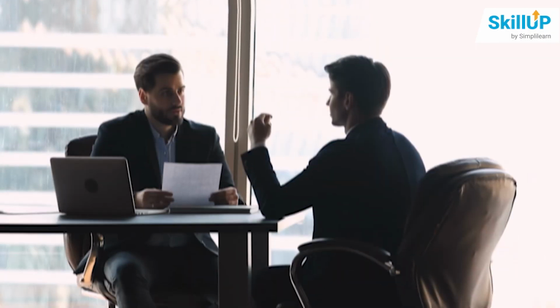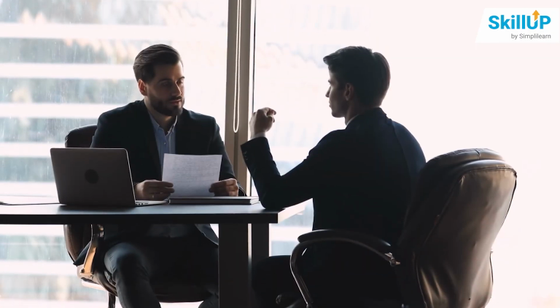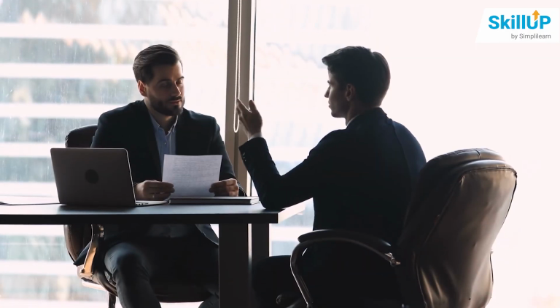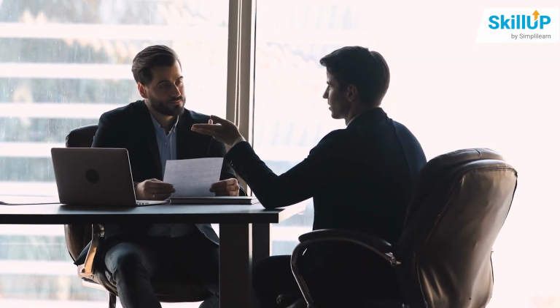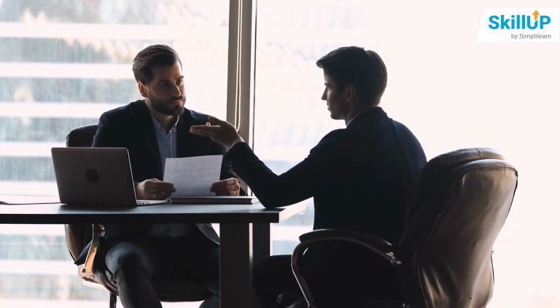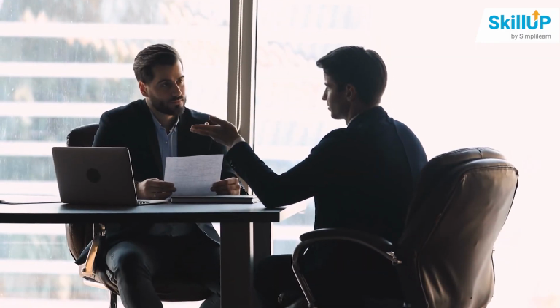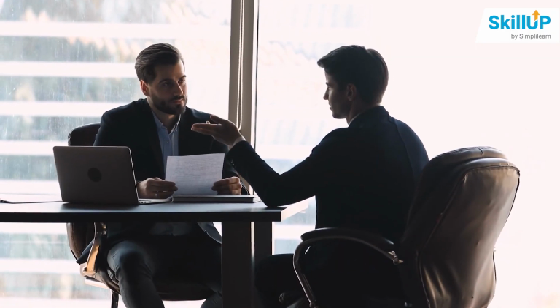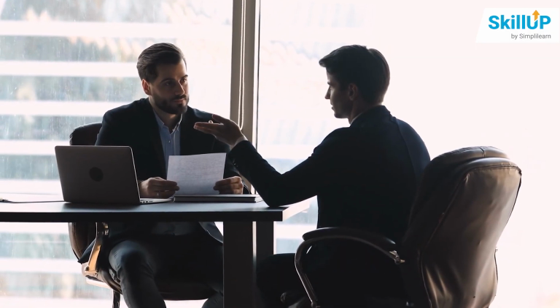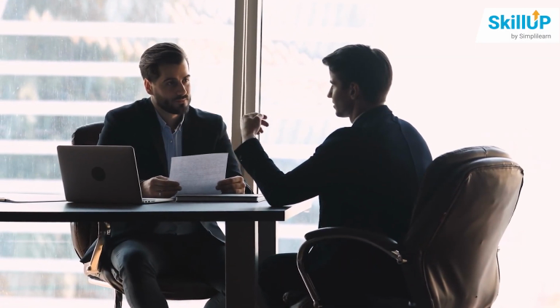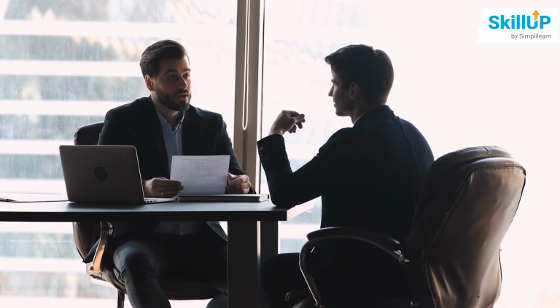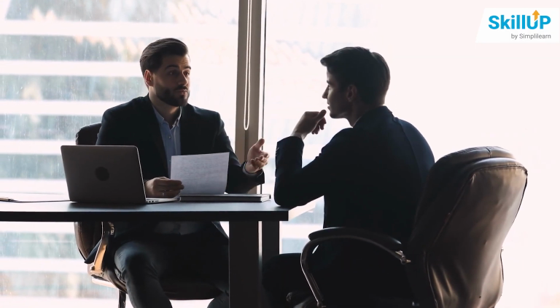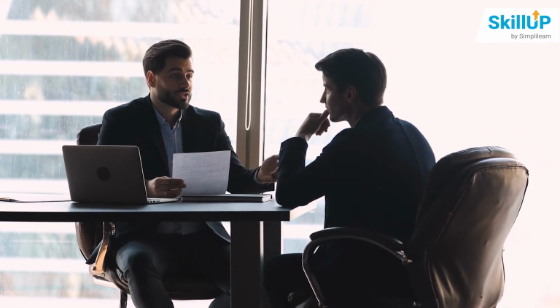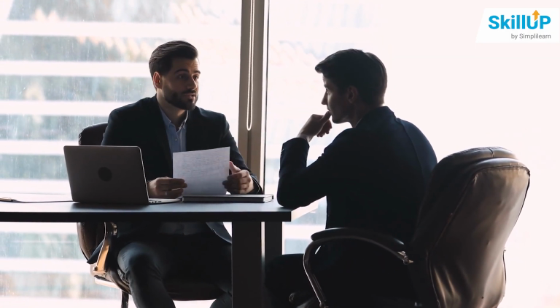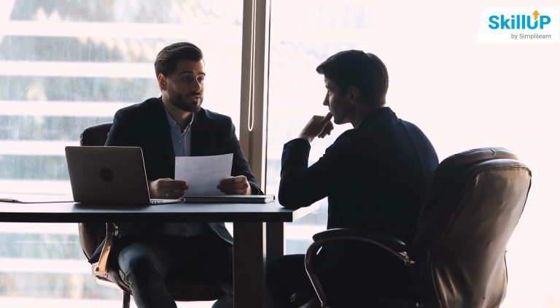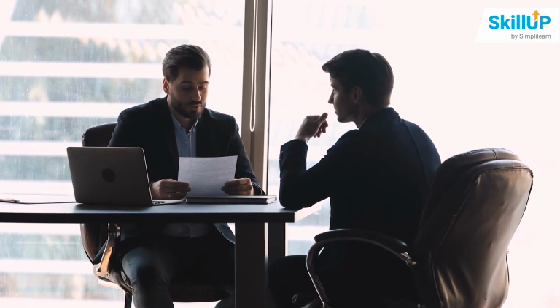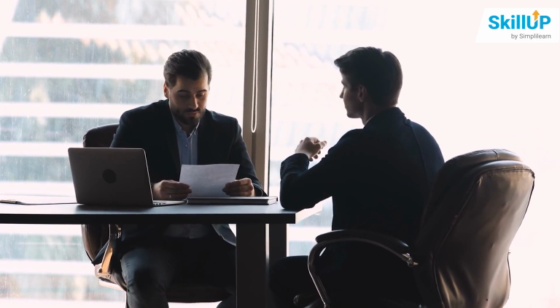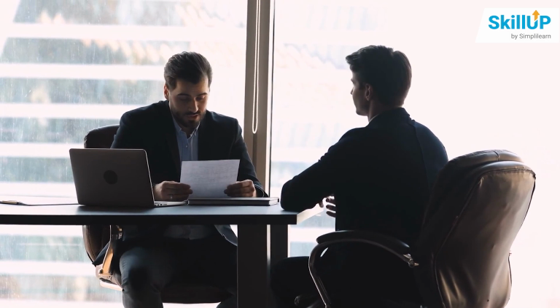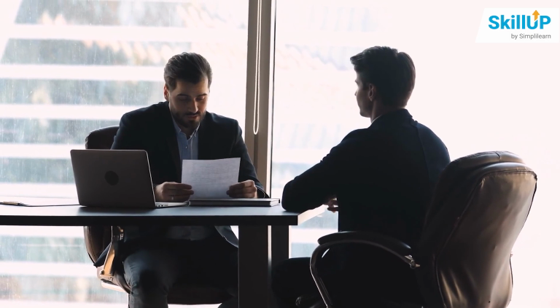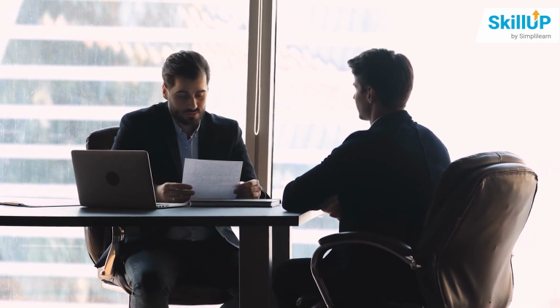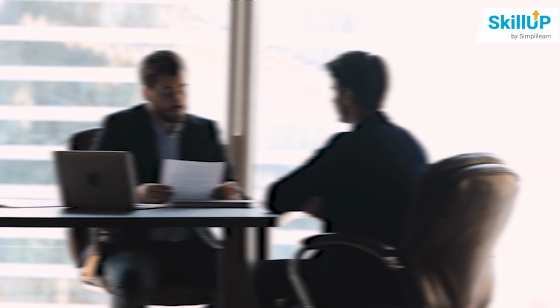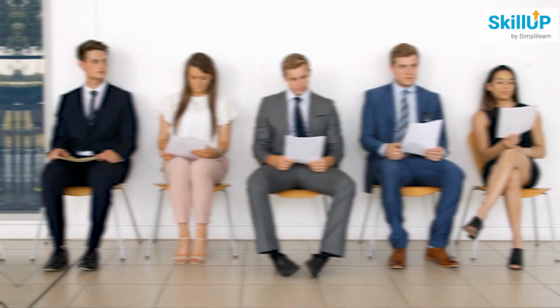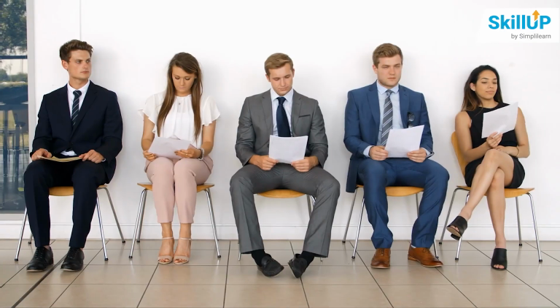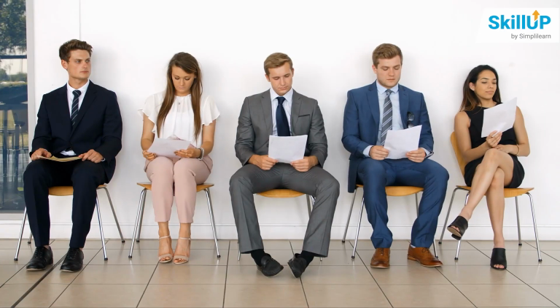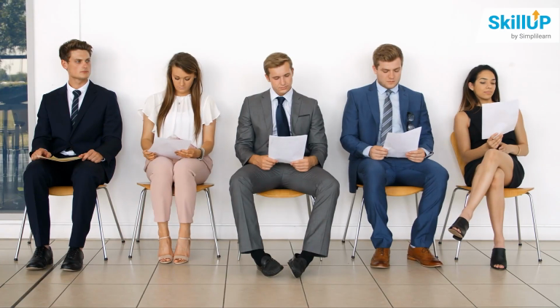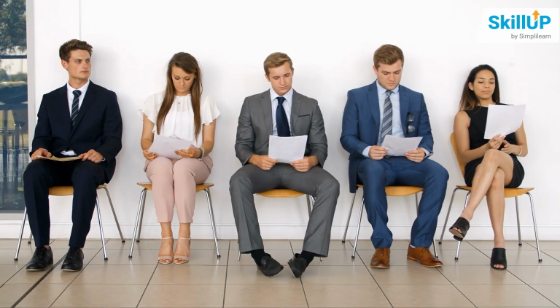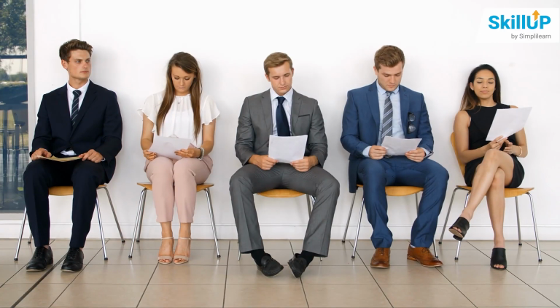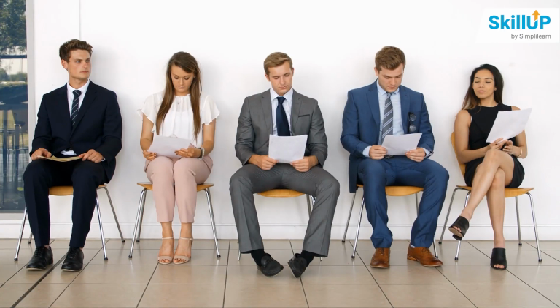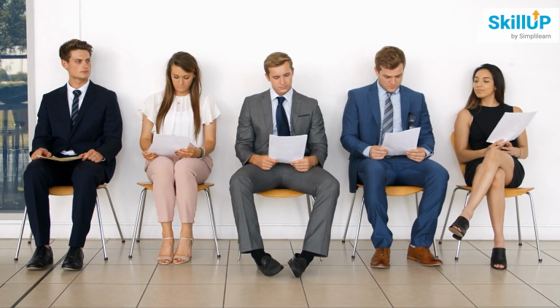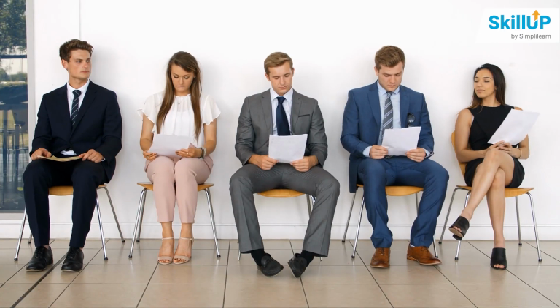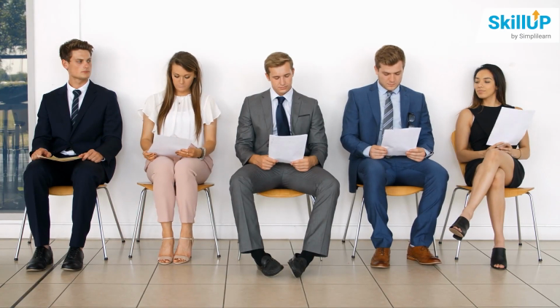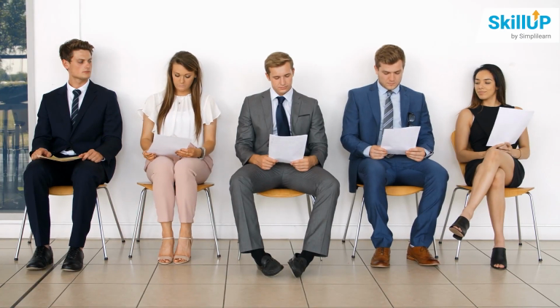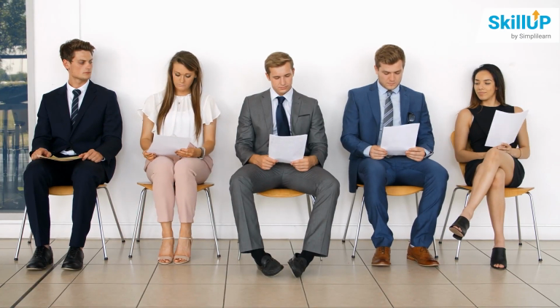Finally, having a certificate can give students a competitive edge over other applicants who may not have one.